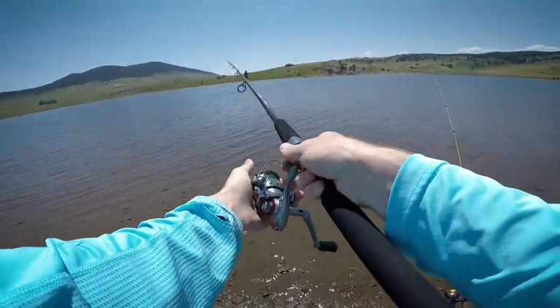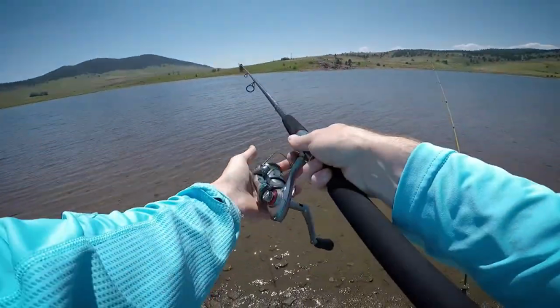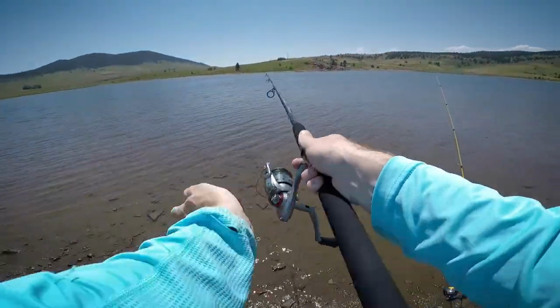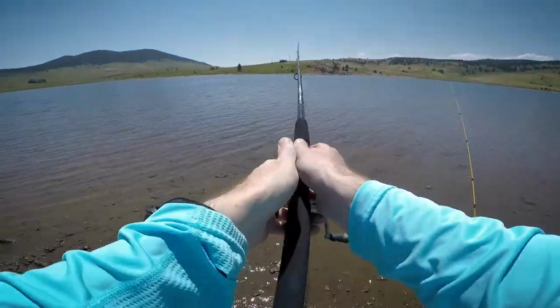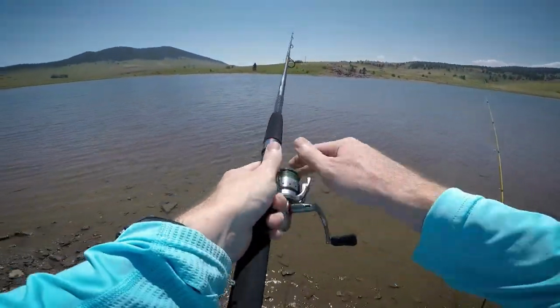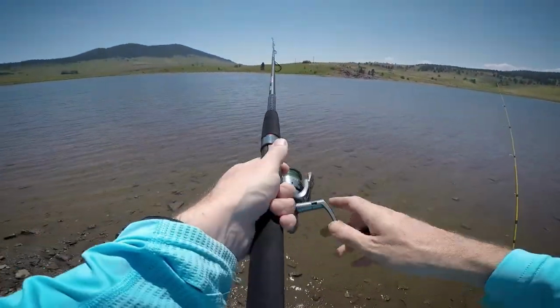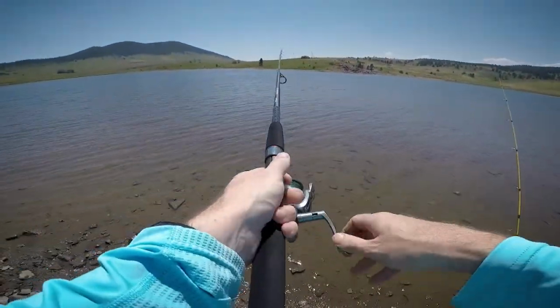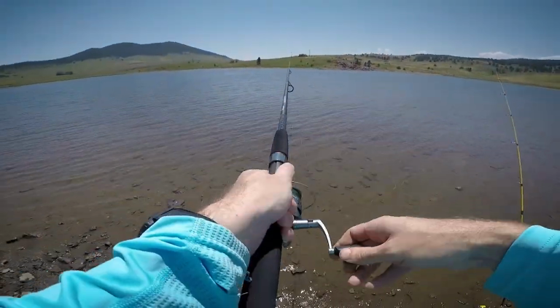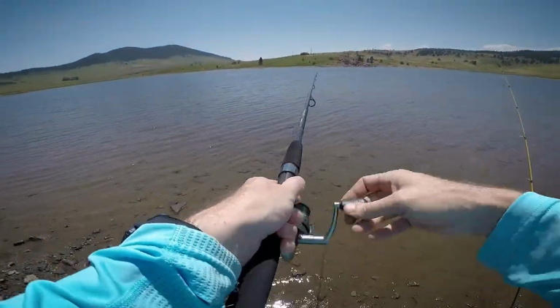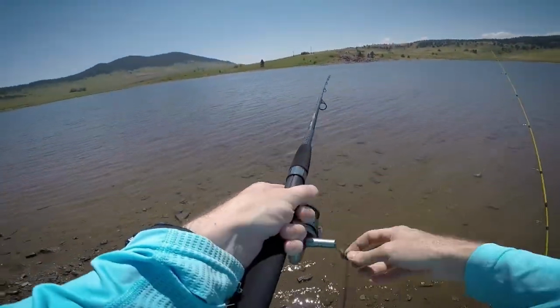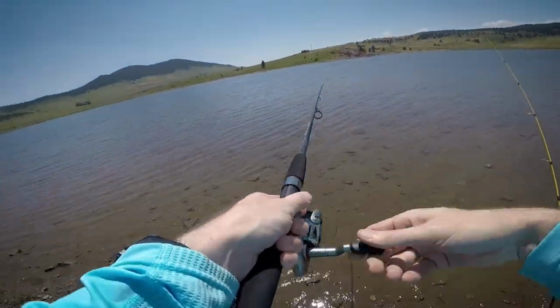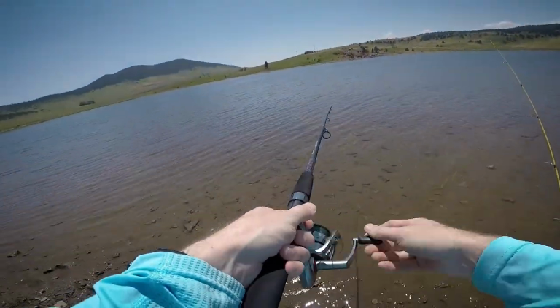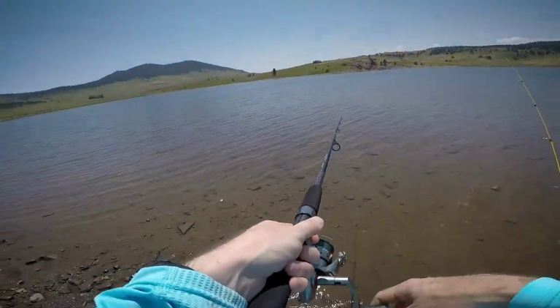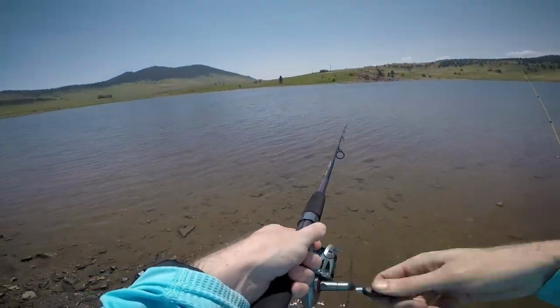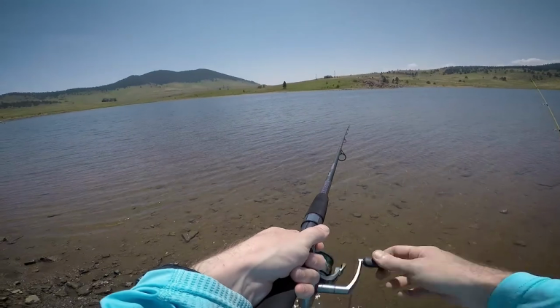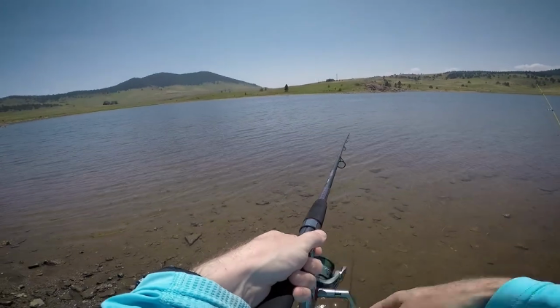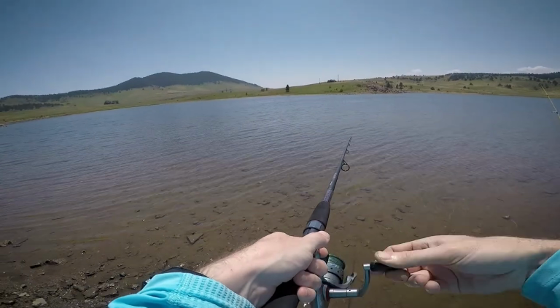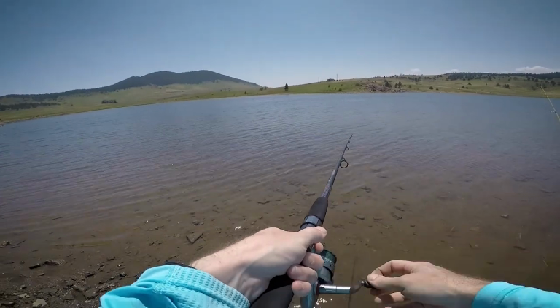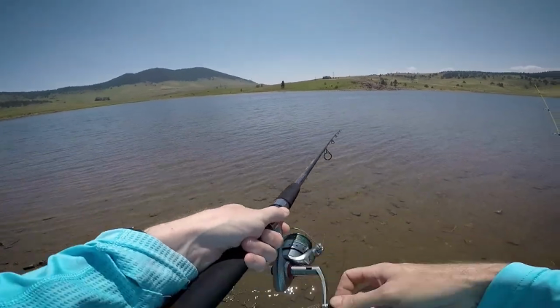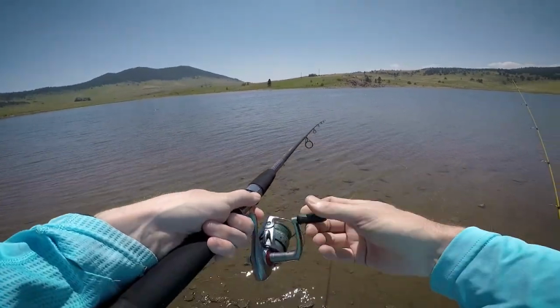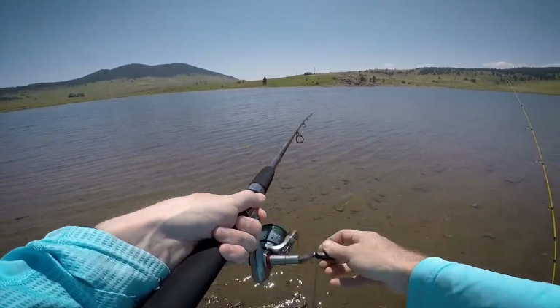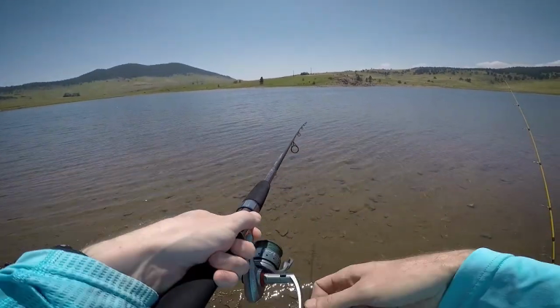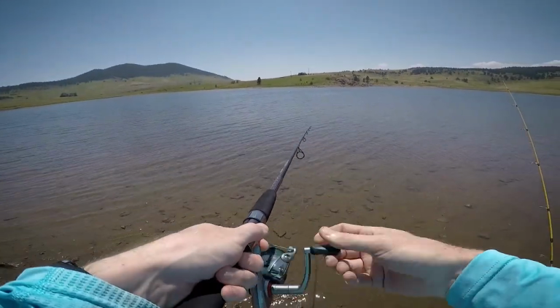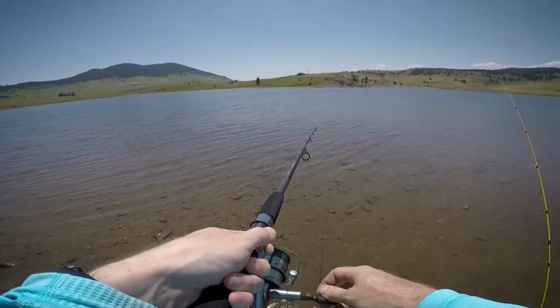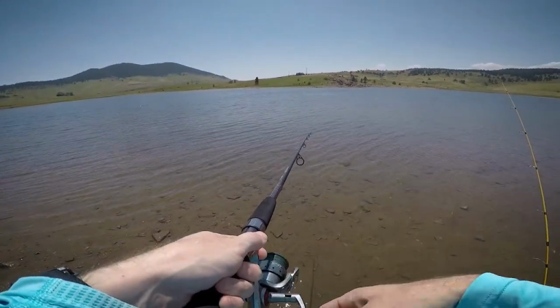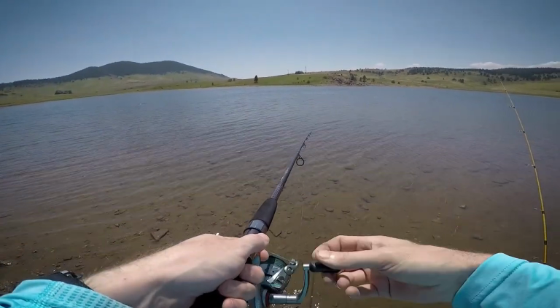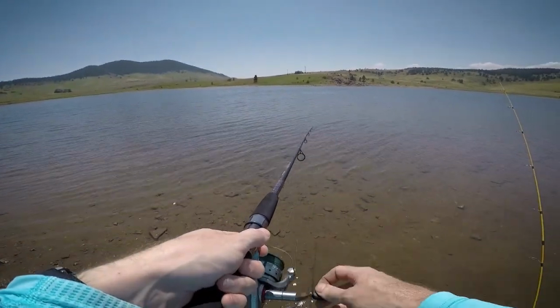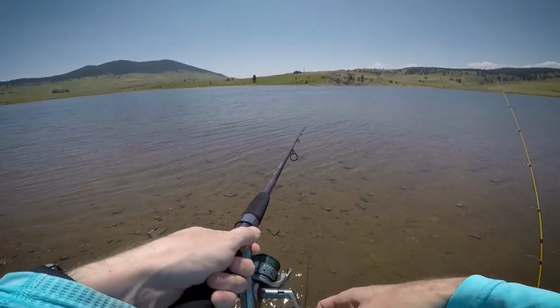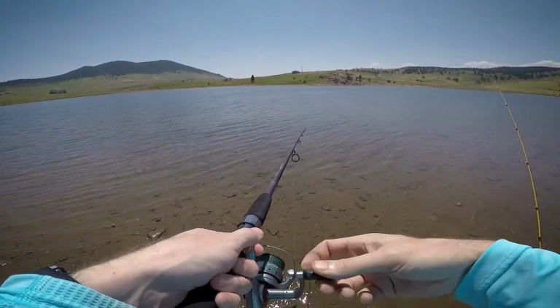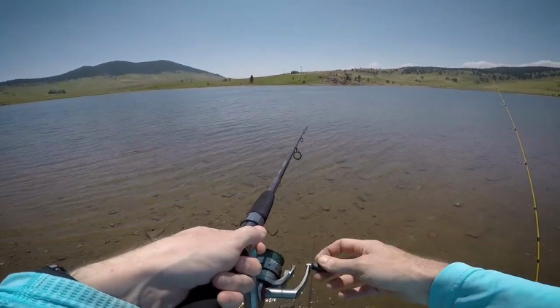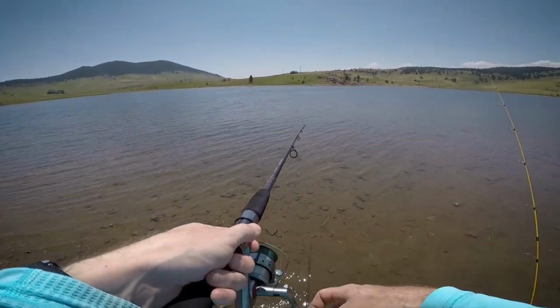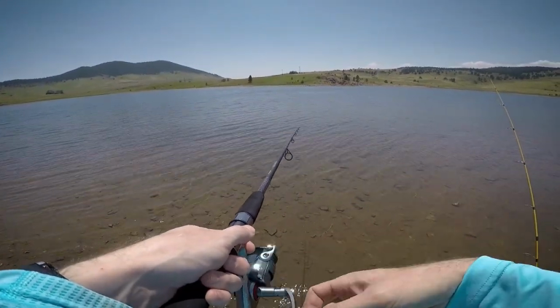Front Range Fishing. My name's Ben. Ismael's behind me. We are at Pinewood Reservoir.